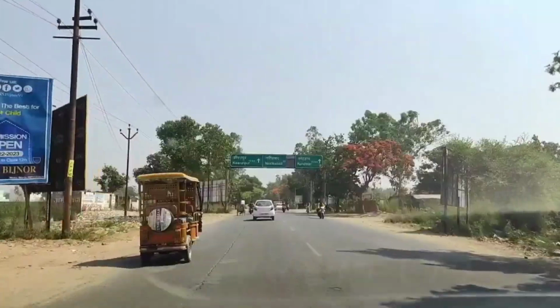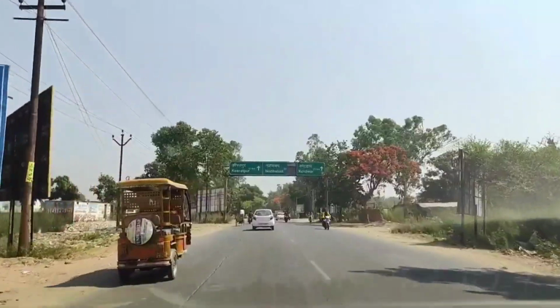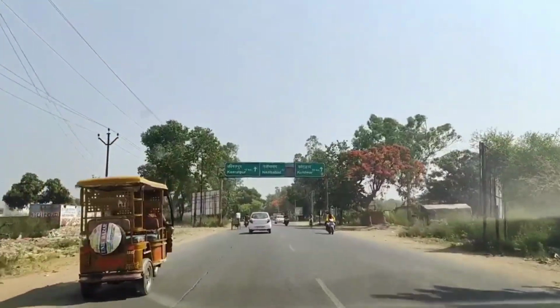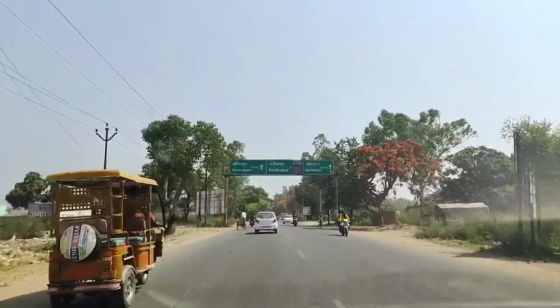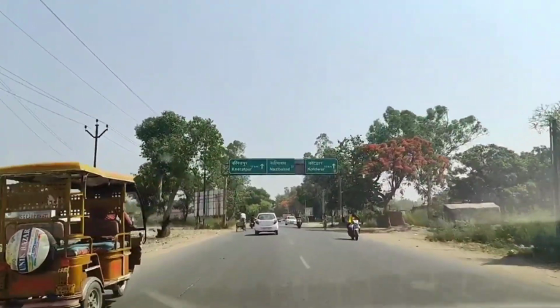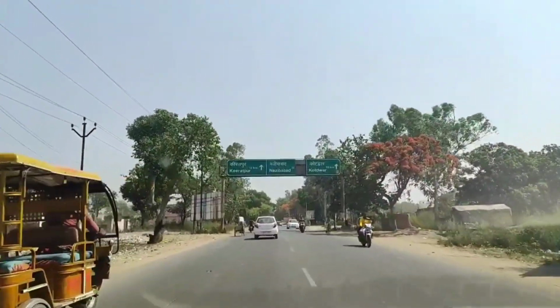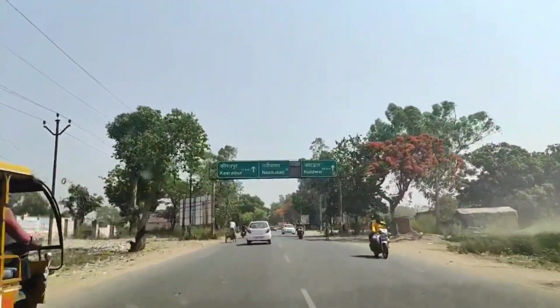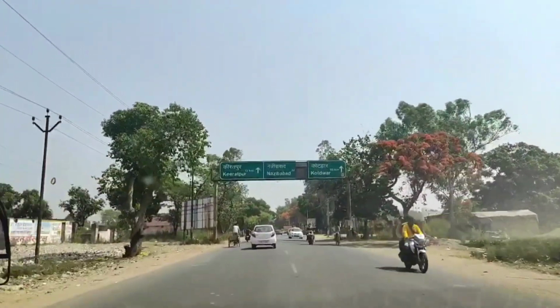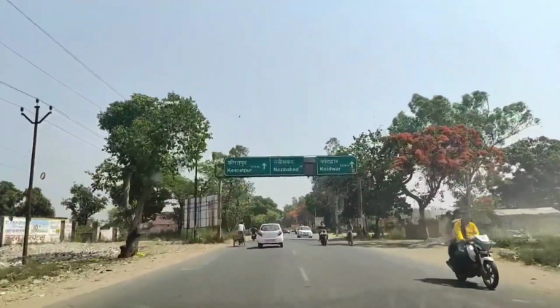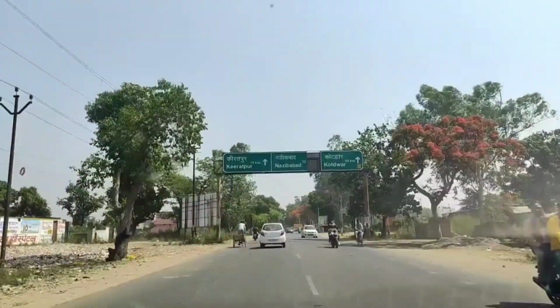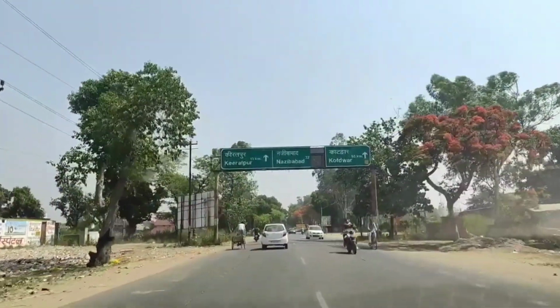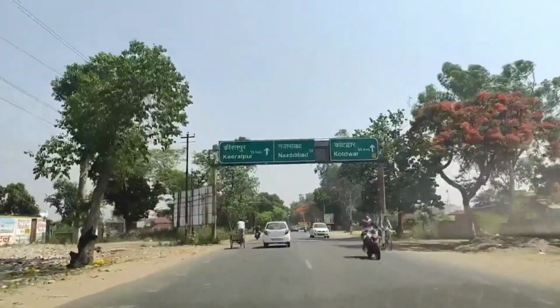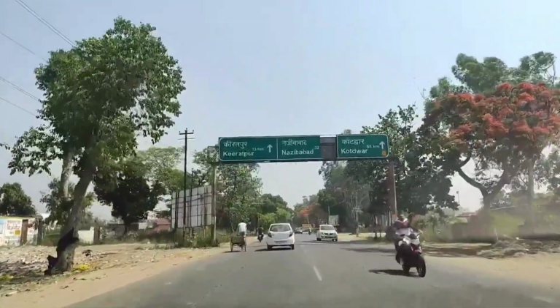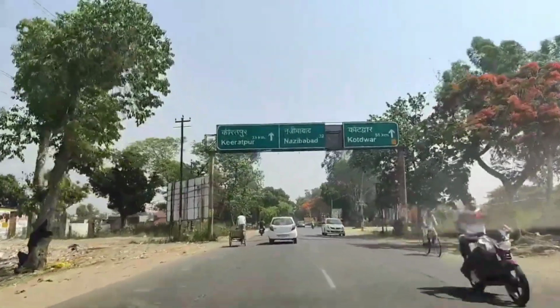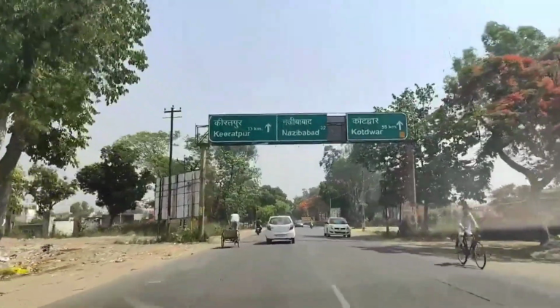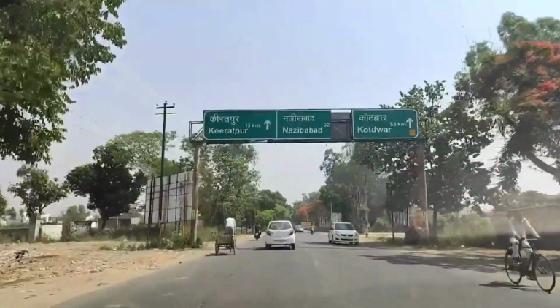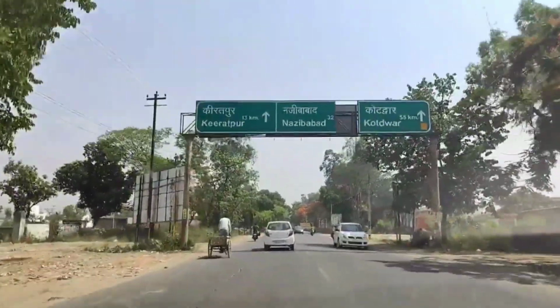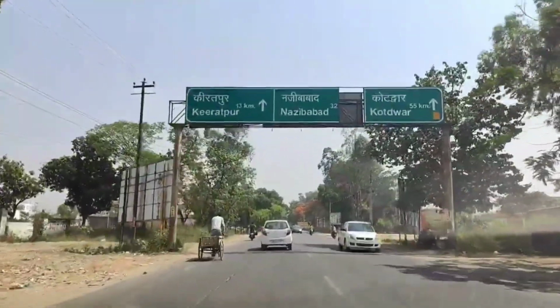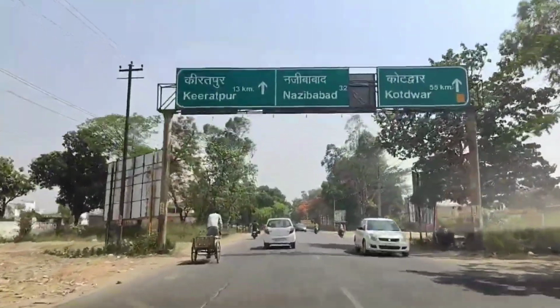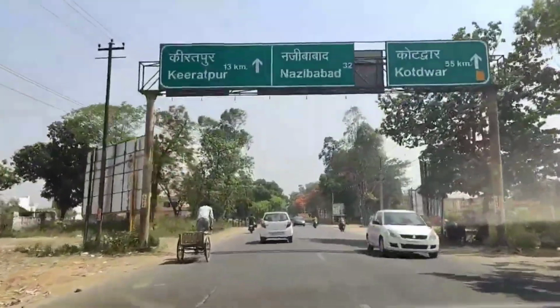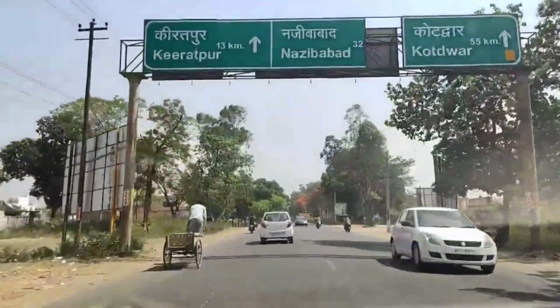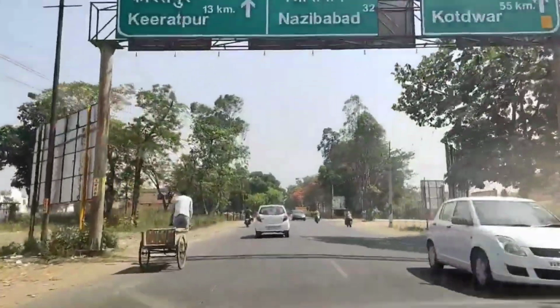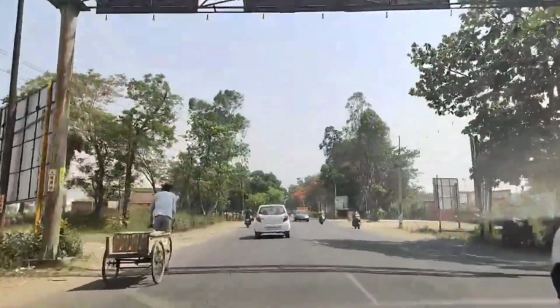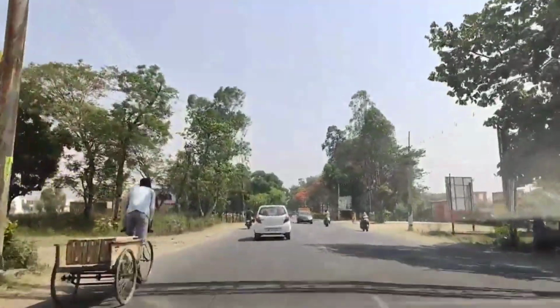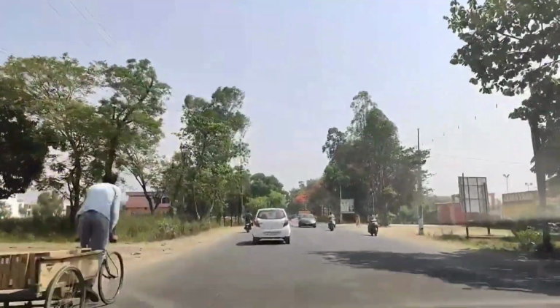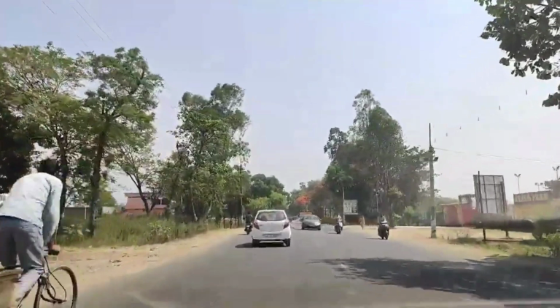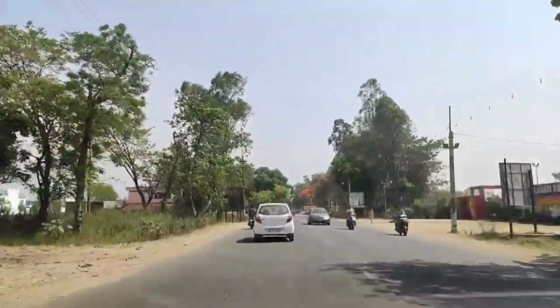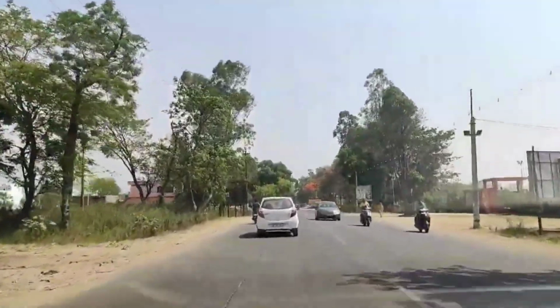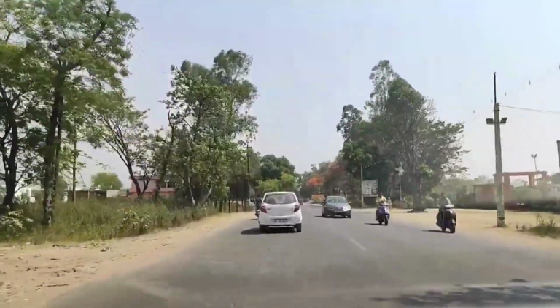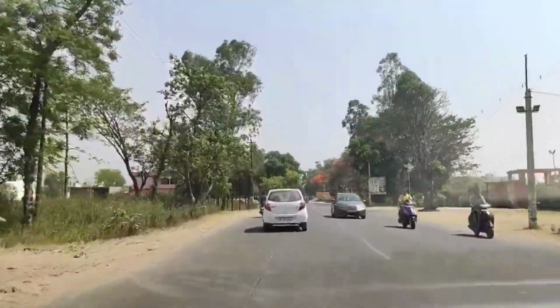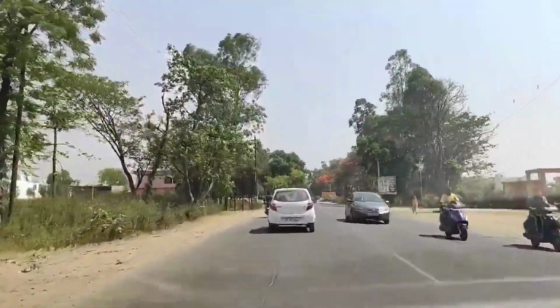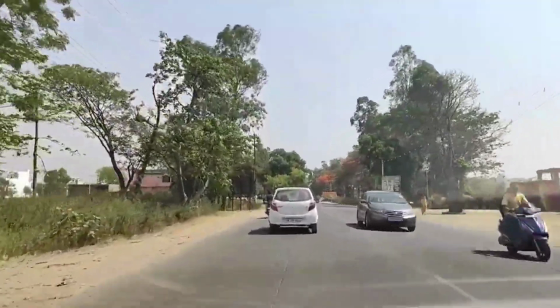So guys, this is Kodwar — 55 km. Today we are going to Kodwar.